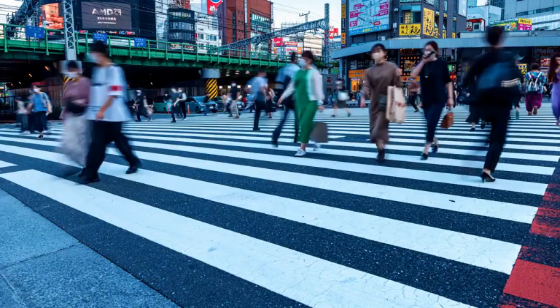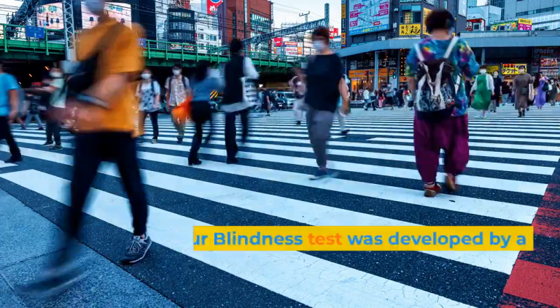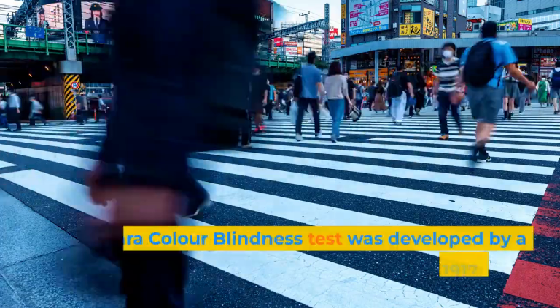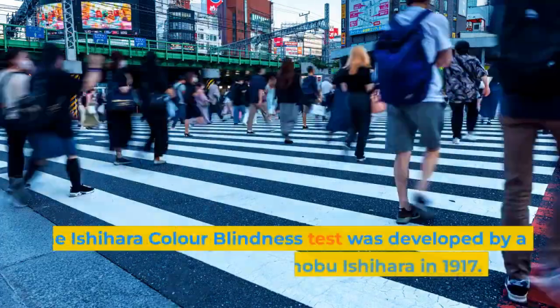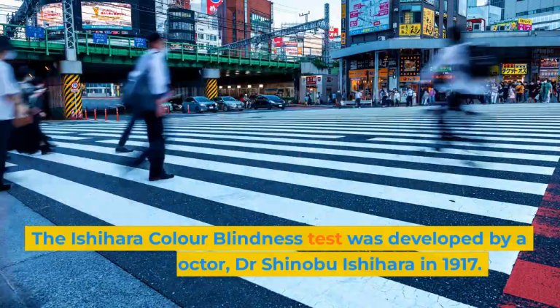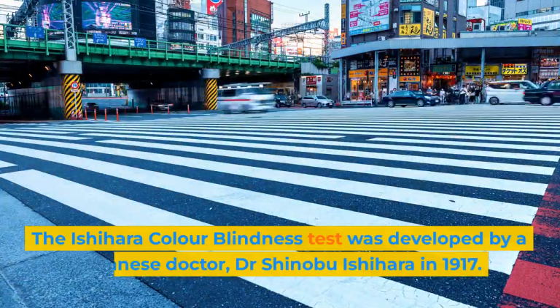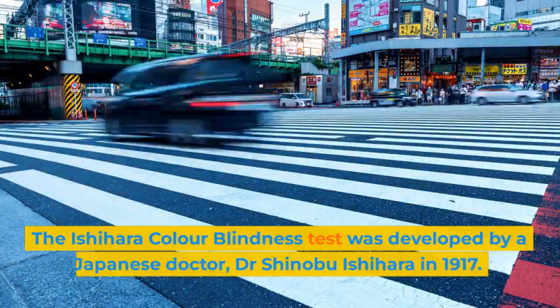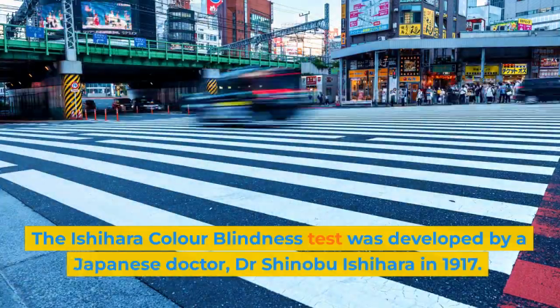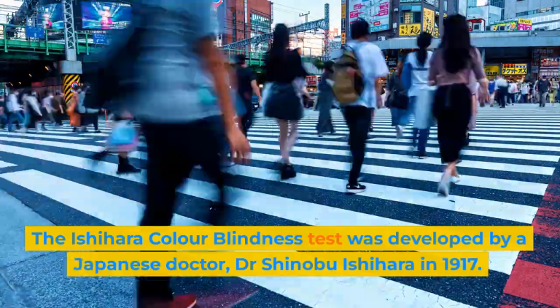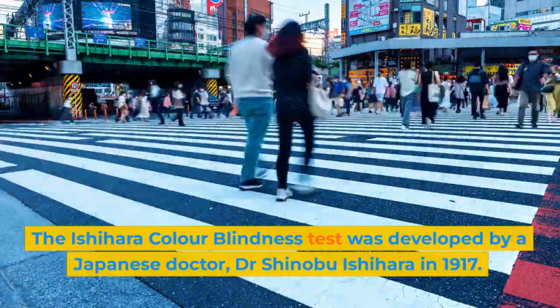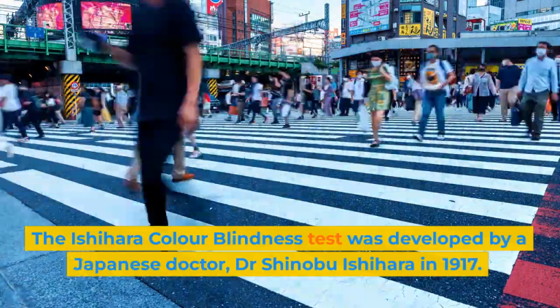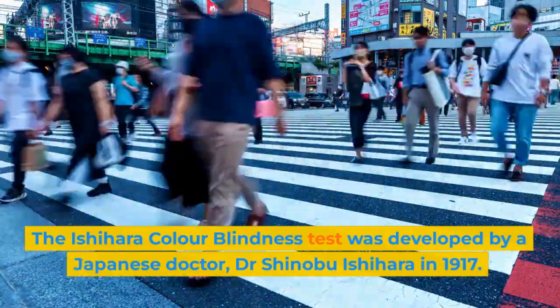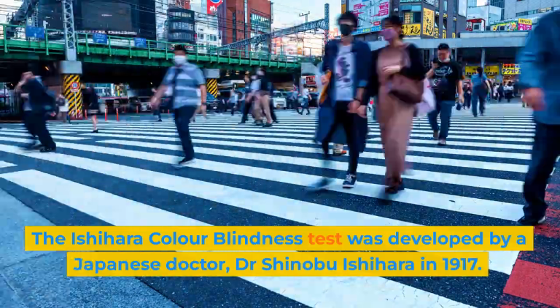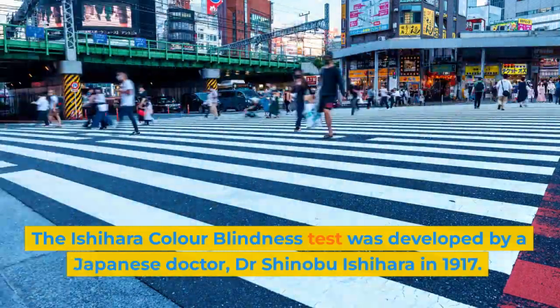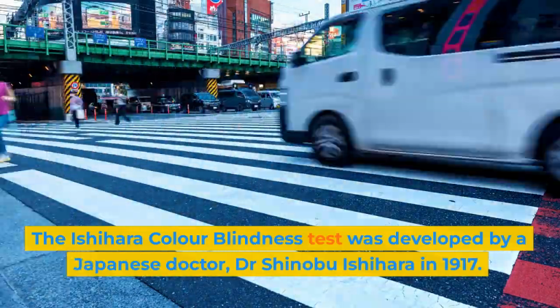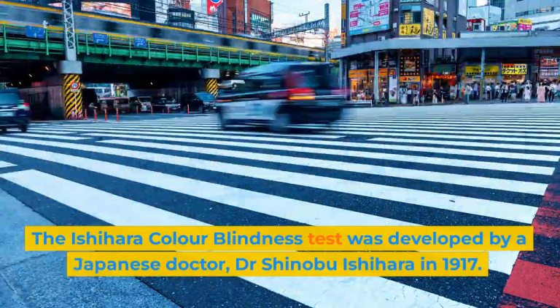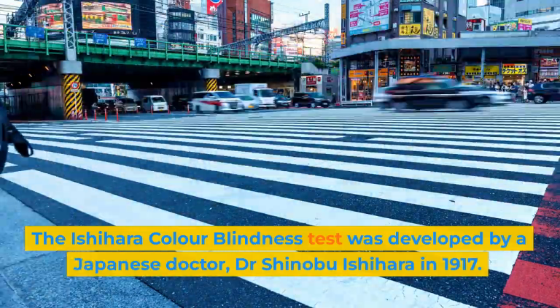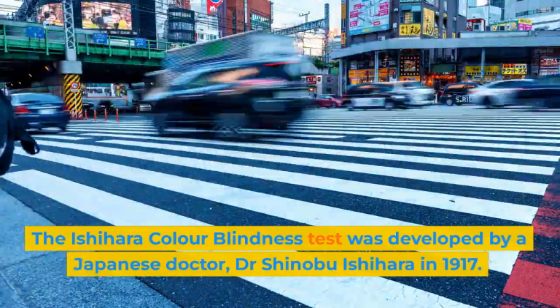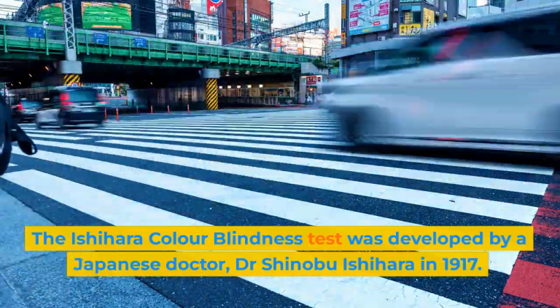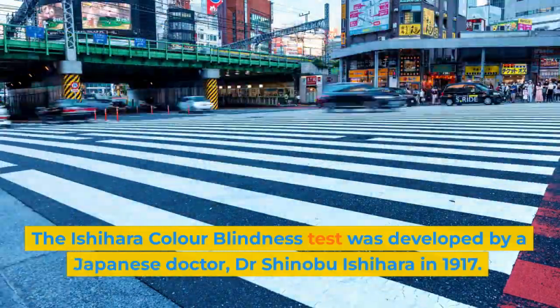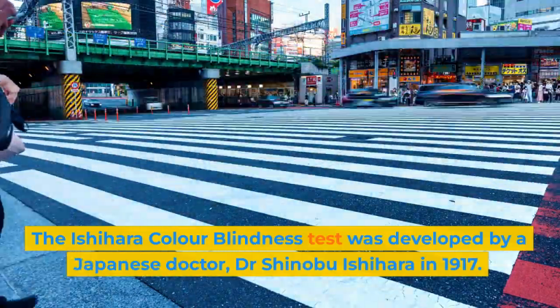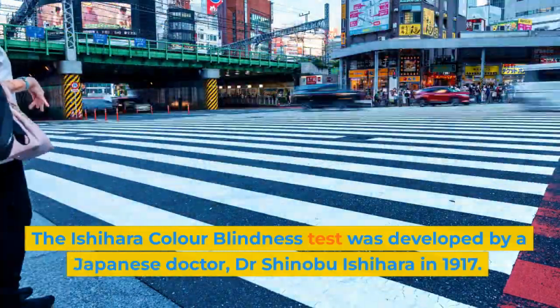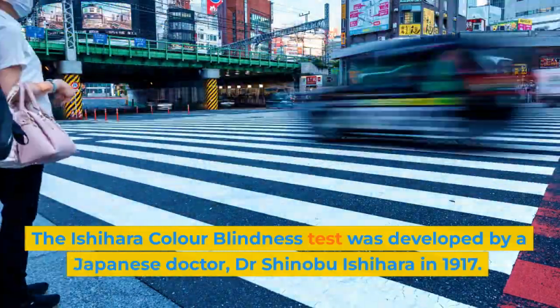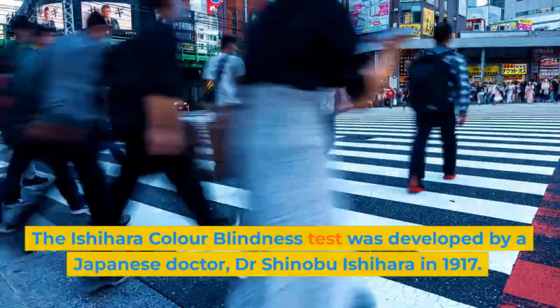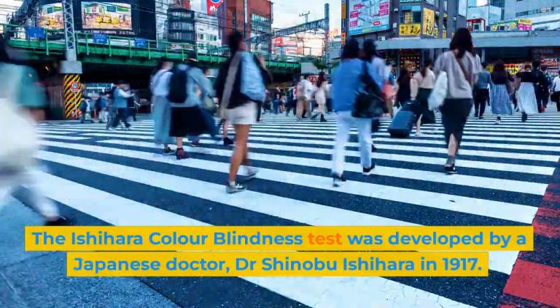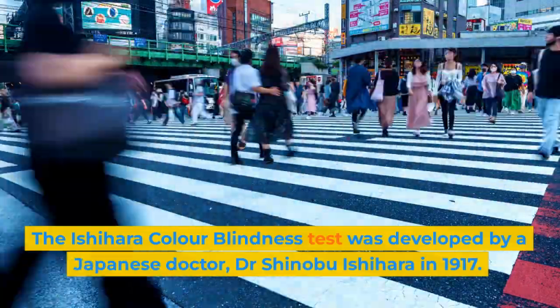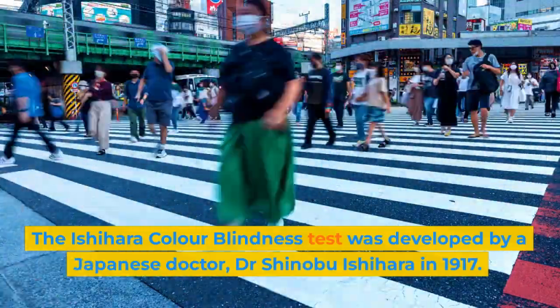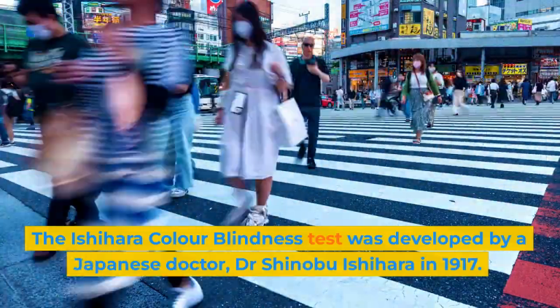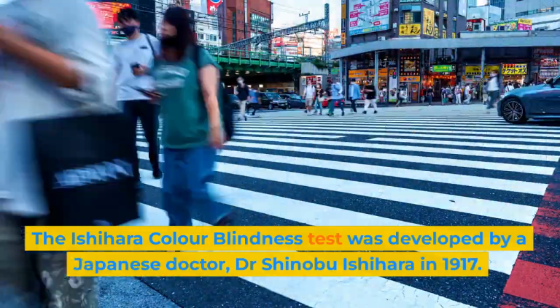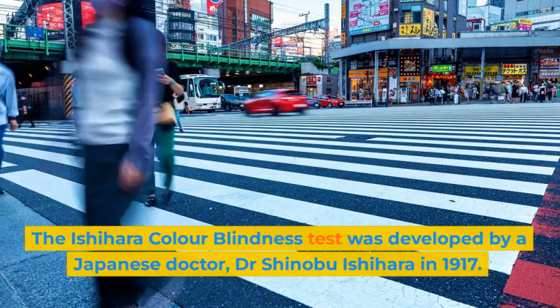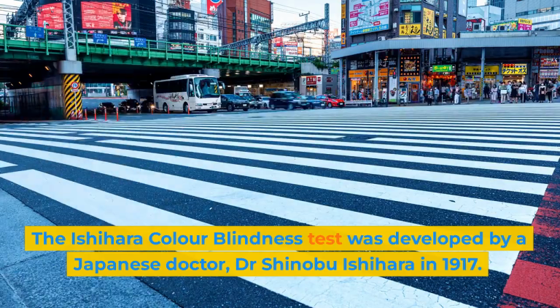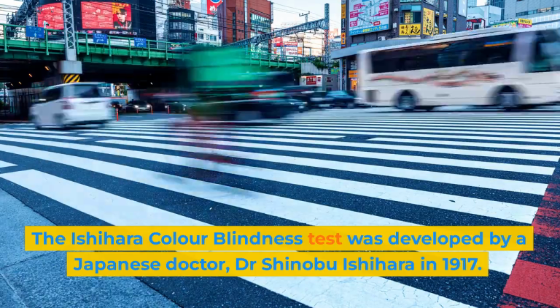The Ashihara Color Blindness Test was developed by a Japanese doctor, Dr. Shinobu Ashihara, in 1917.